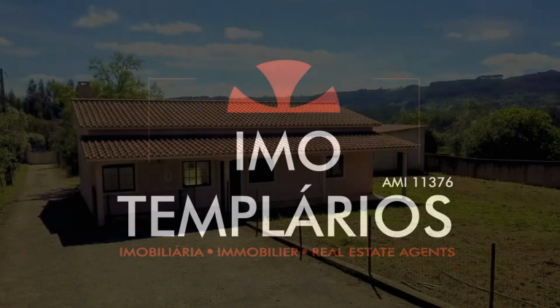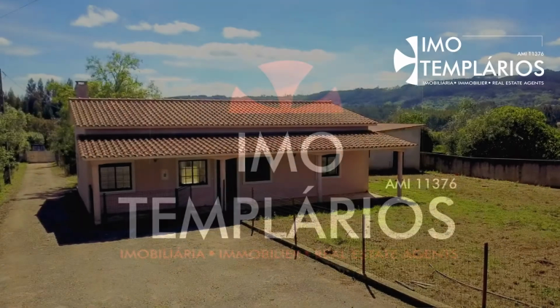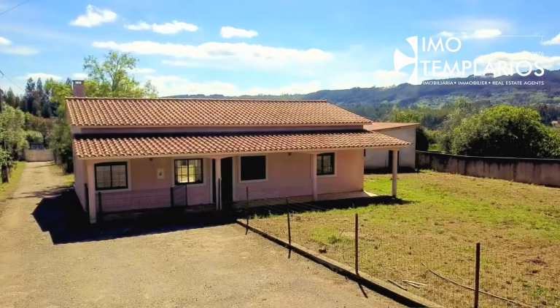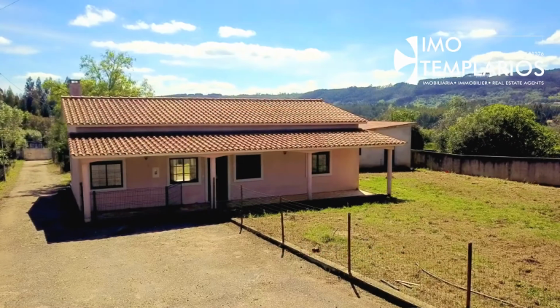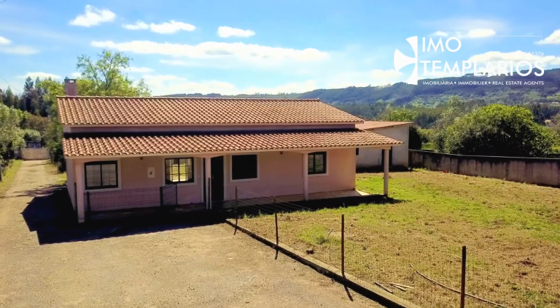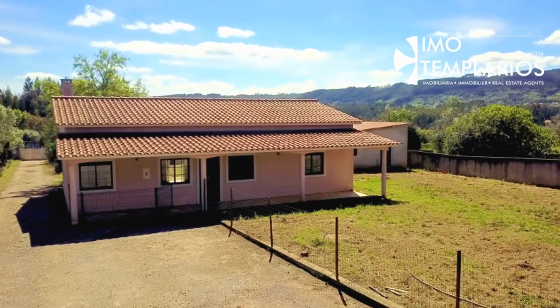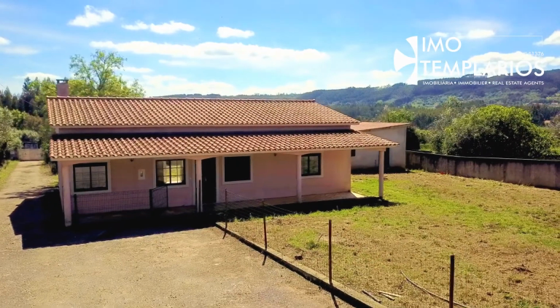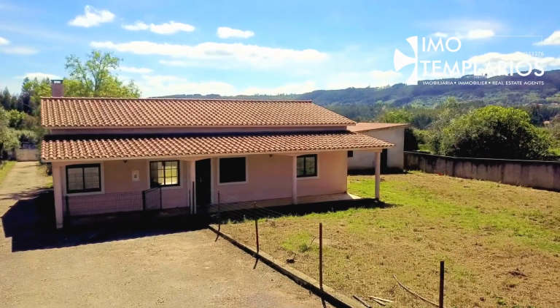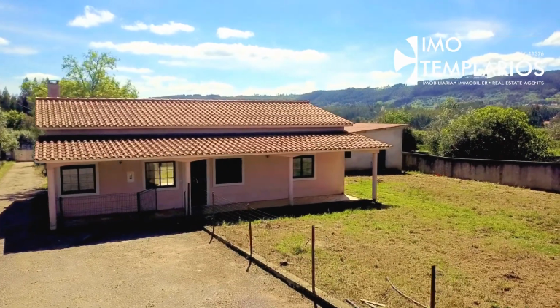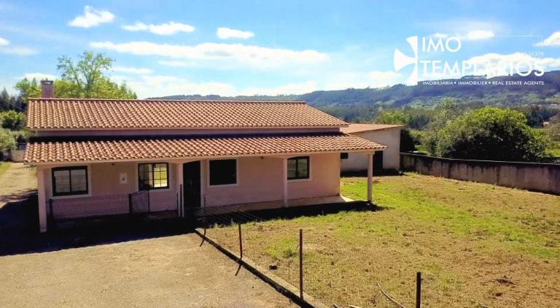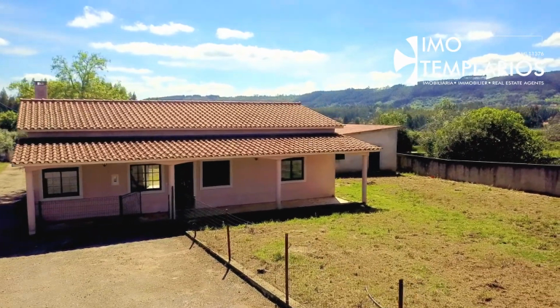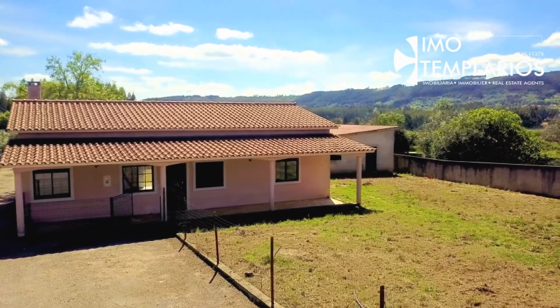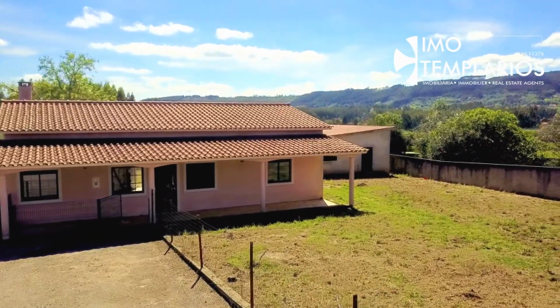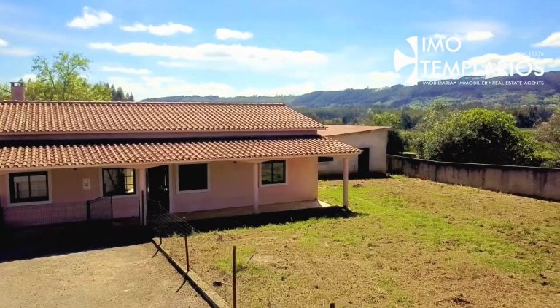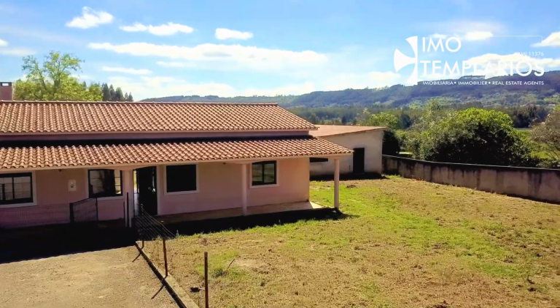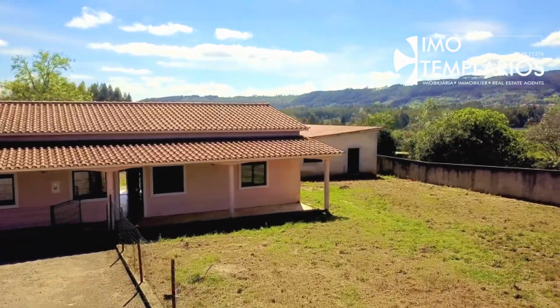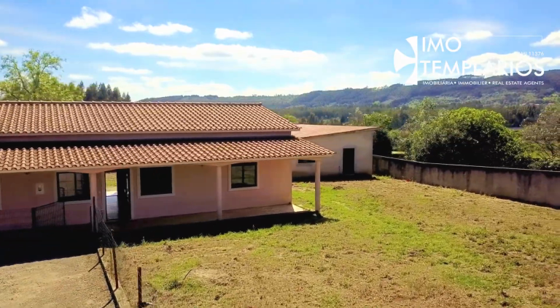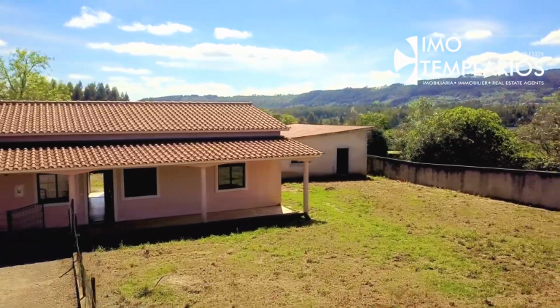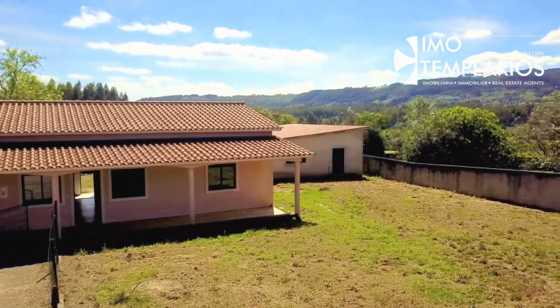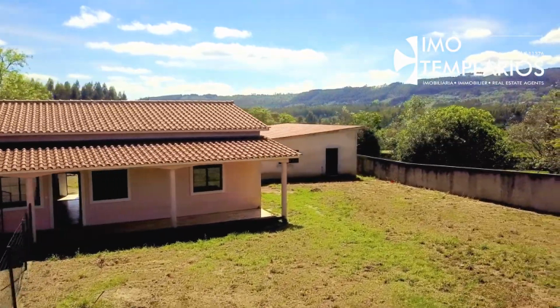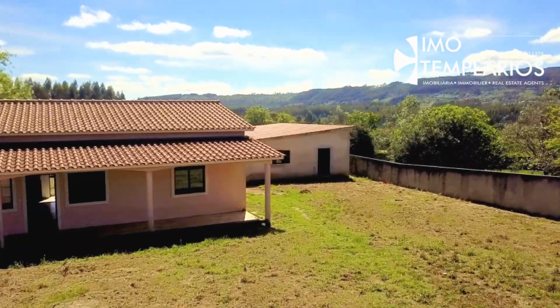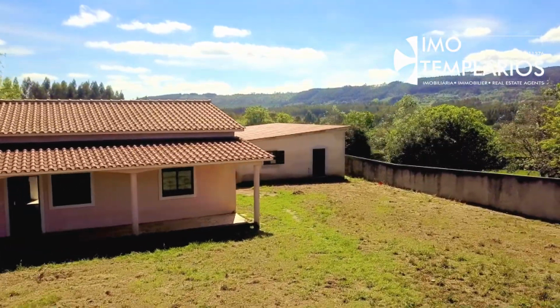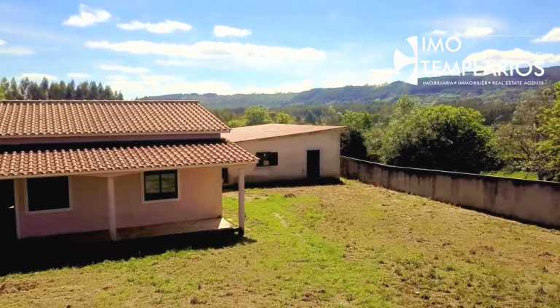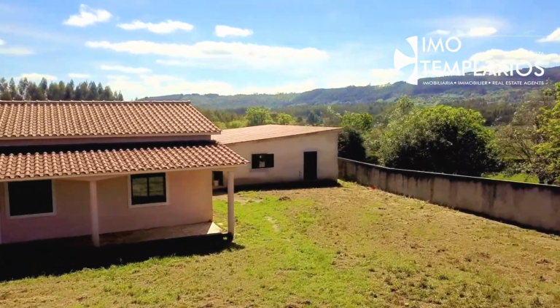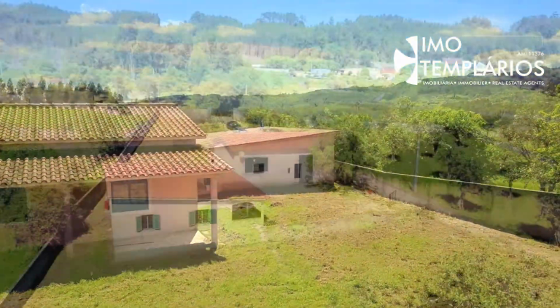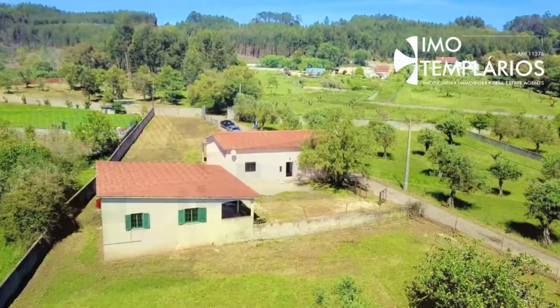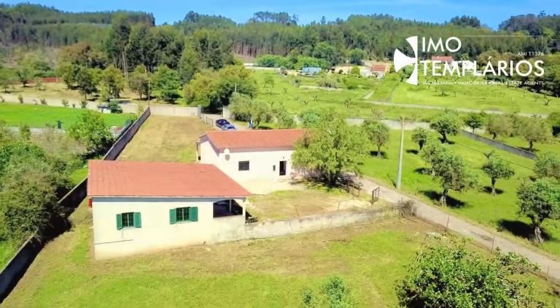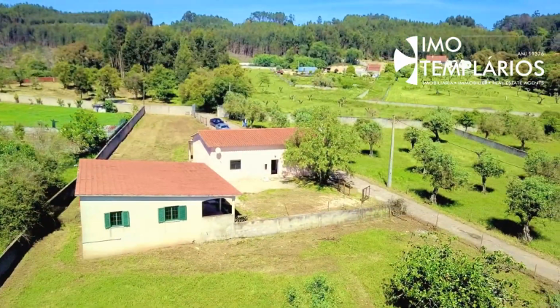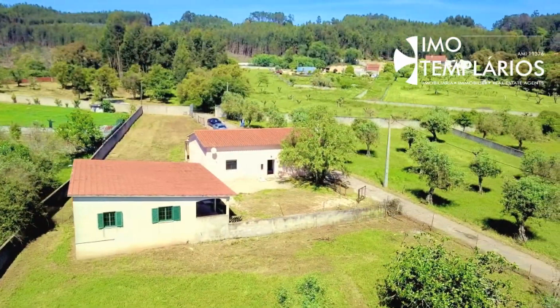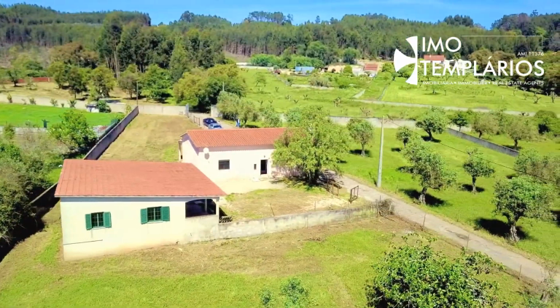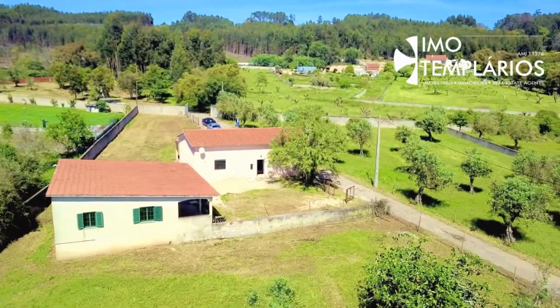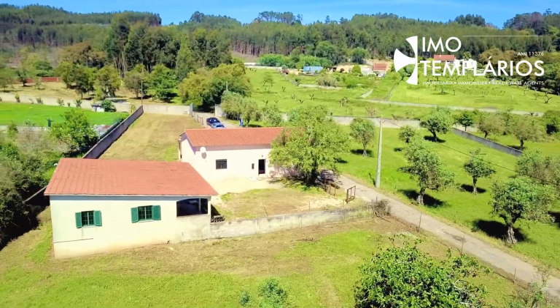Imo Templarius presents a fantastic 3-bedroom isolated house.